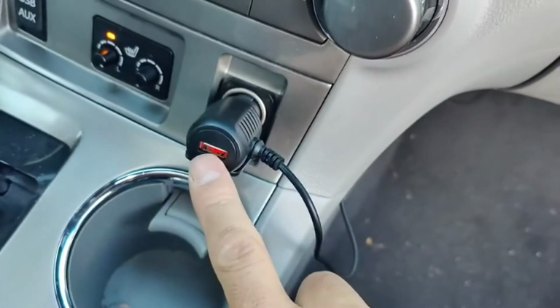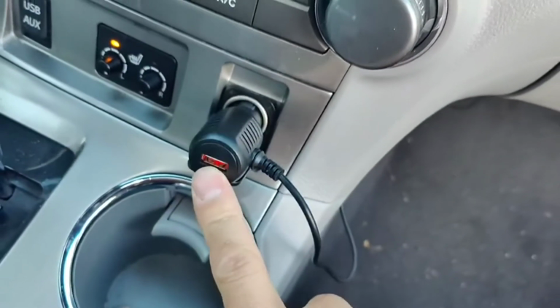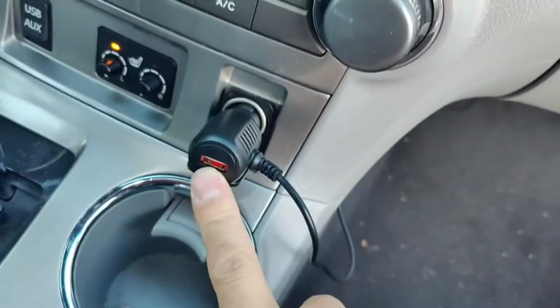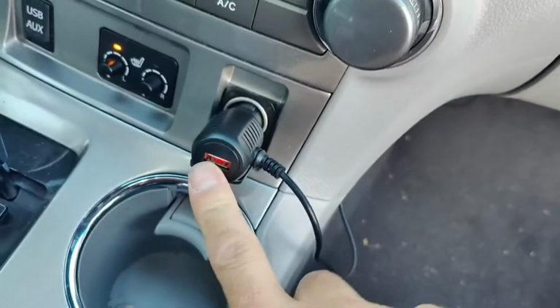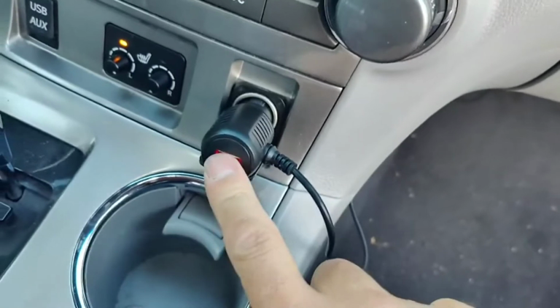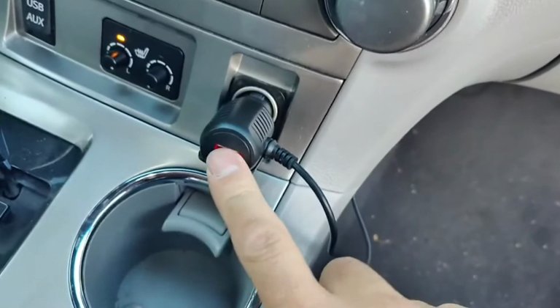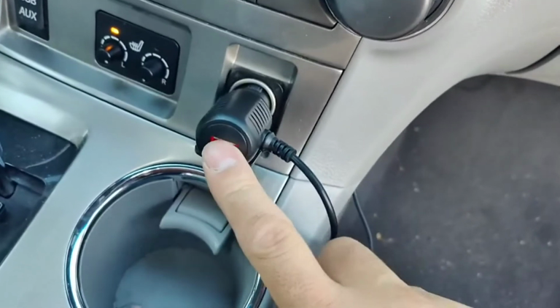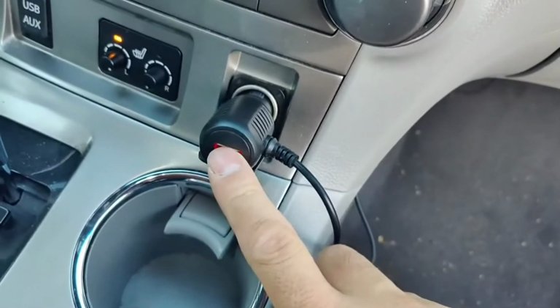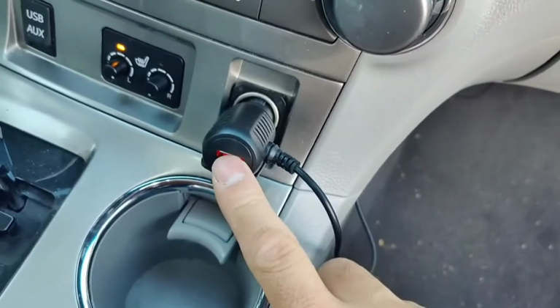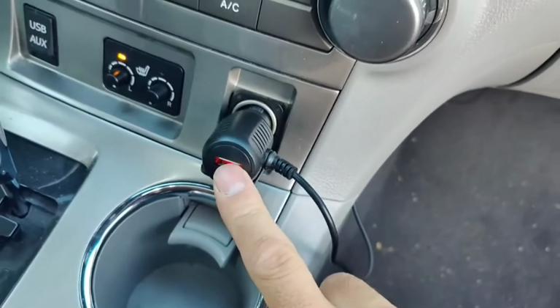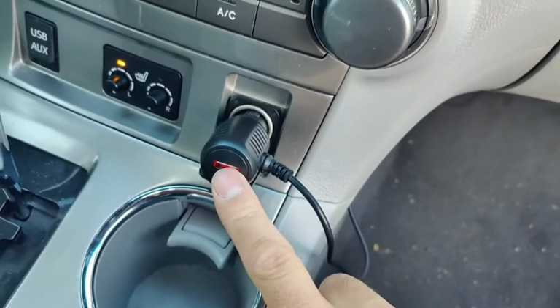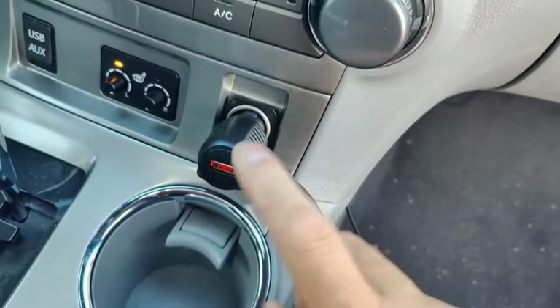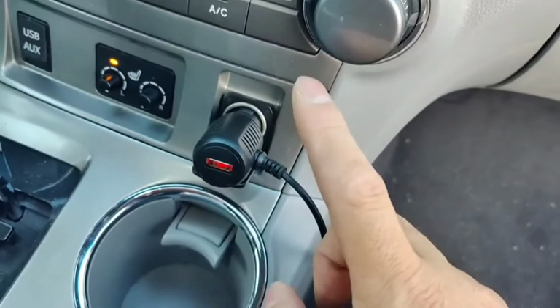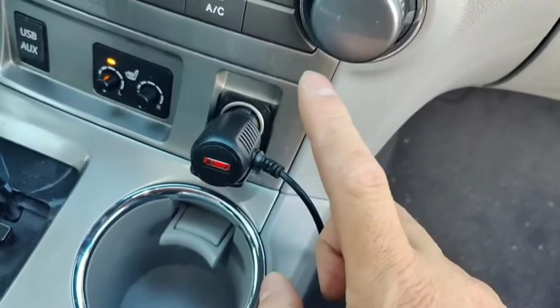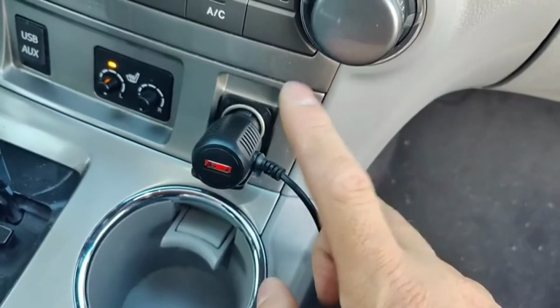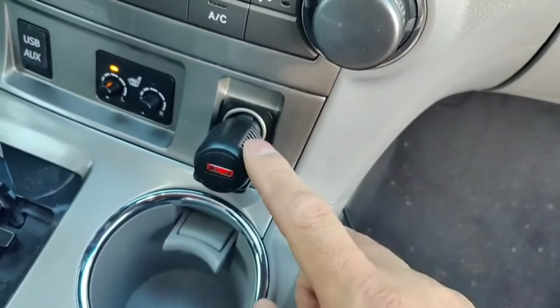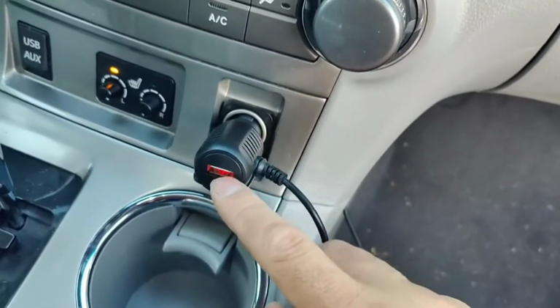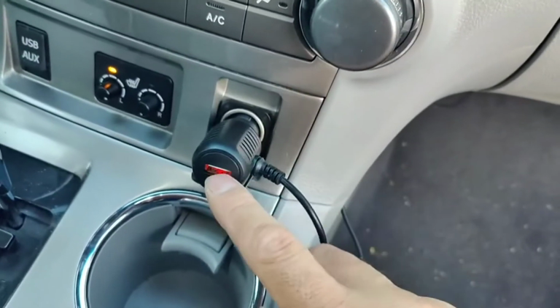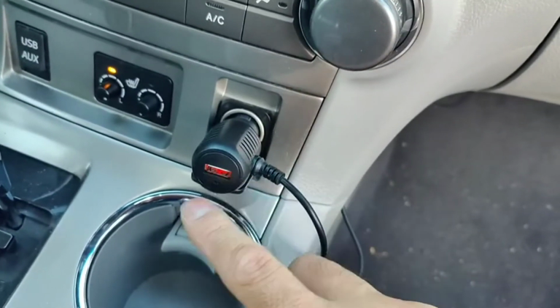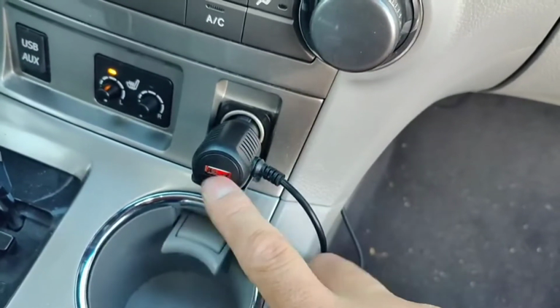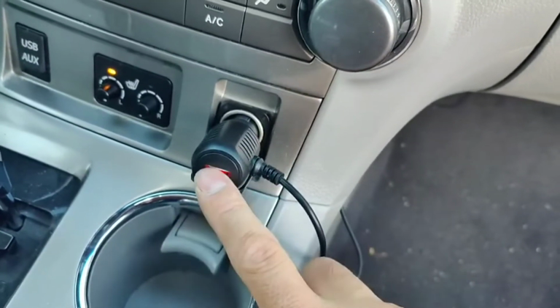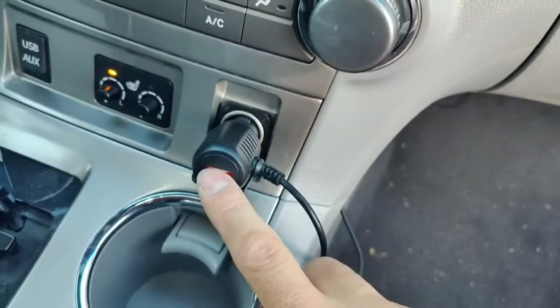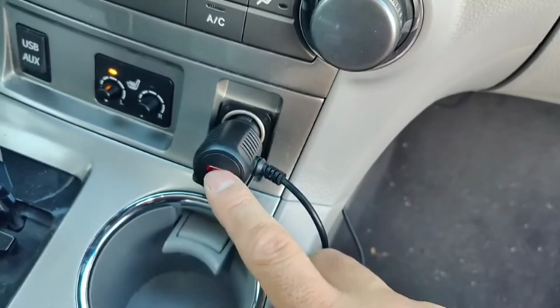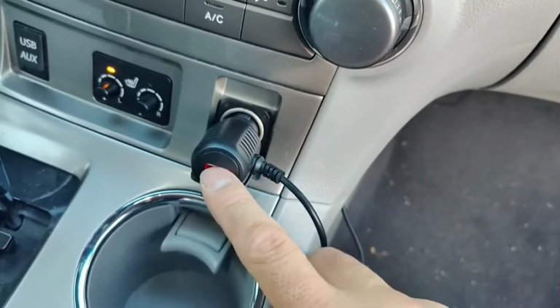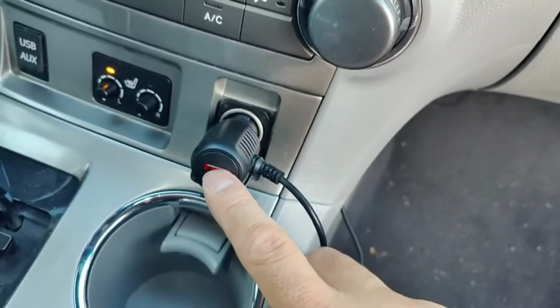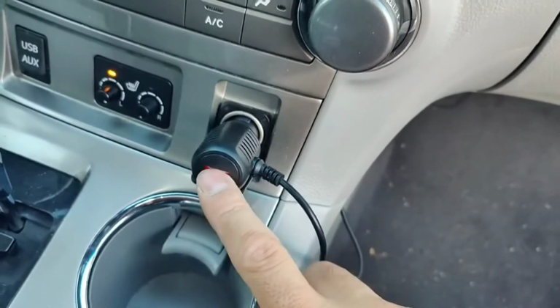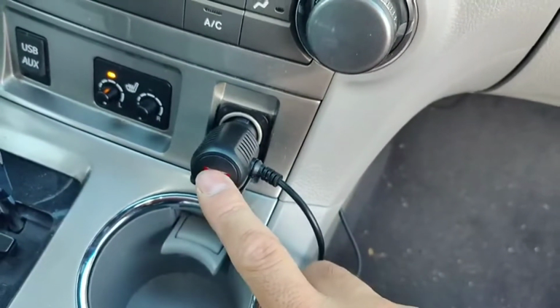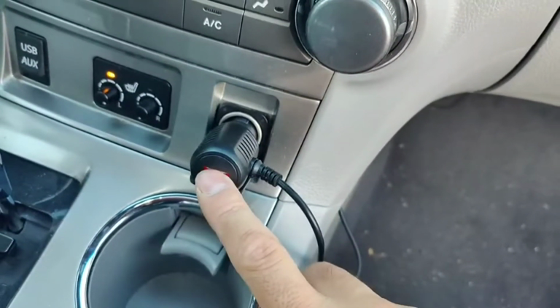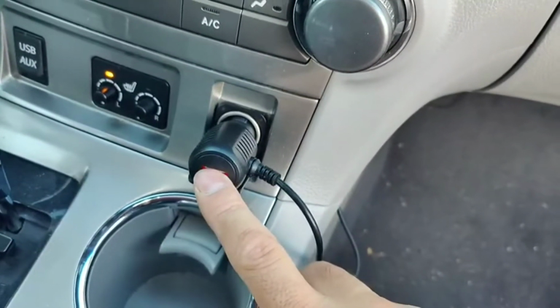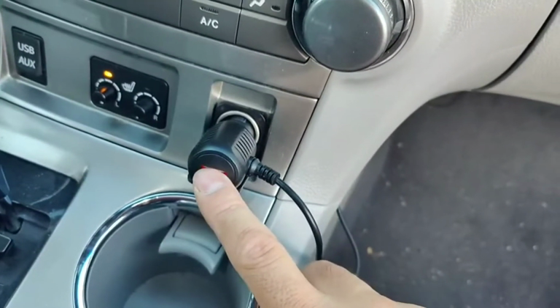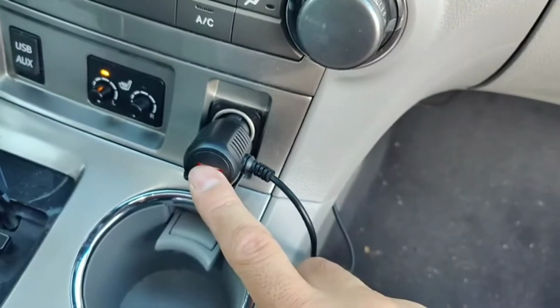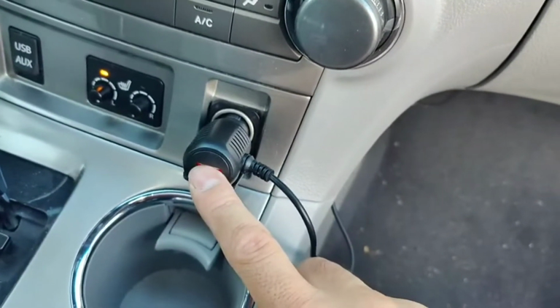You do get a nice USB outlet as an extra bonus, so in case you need to charge your phone, you can use this port here.